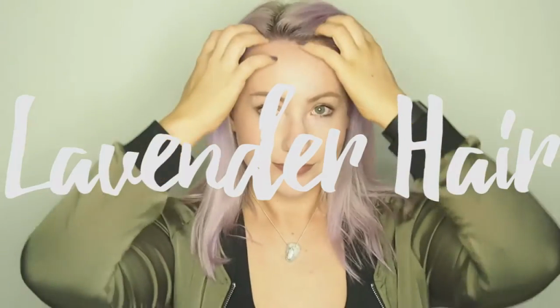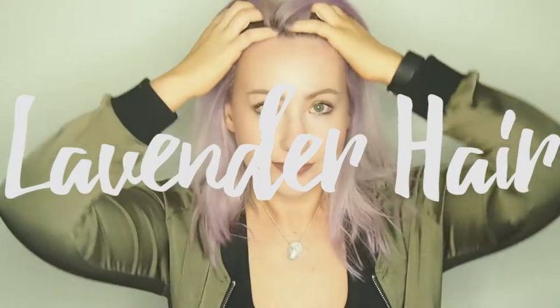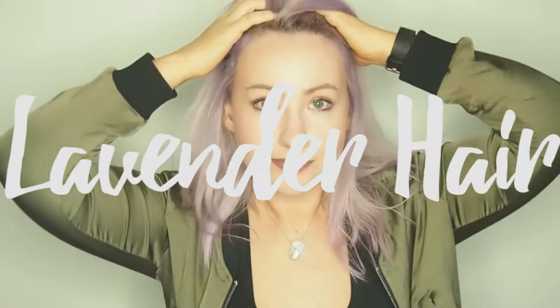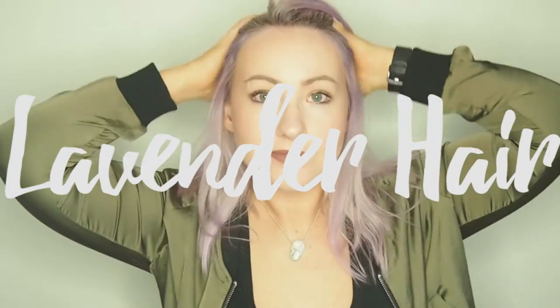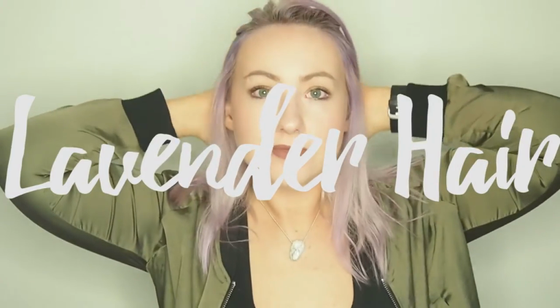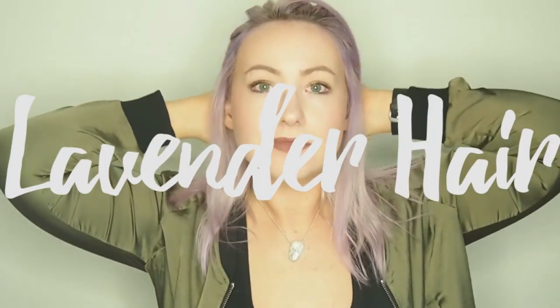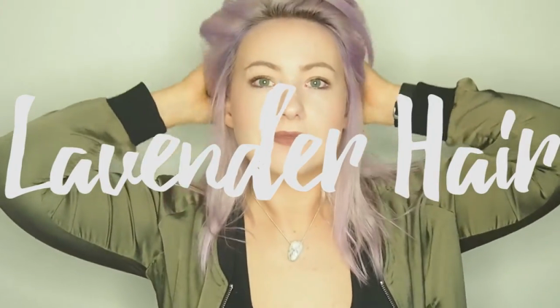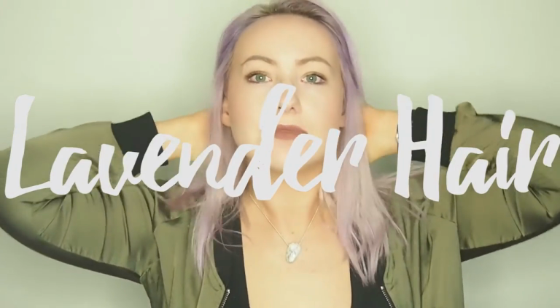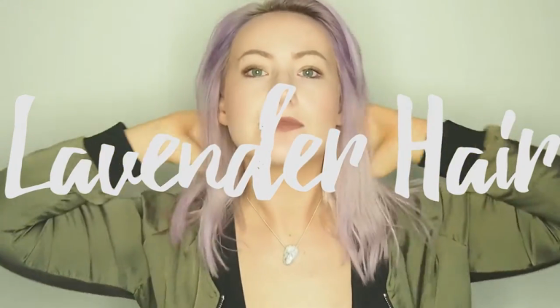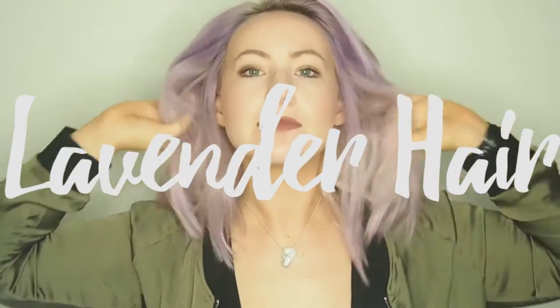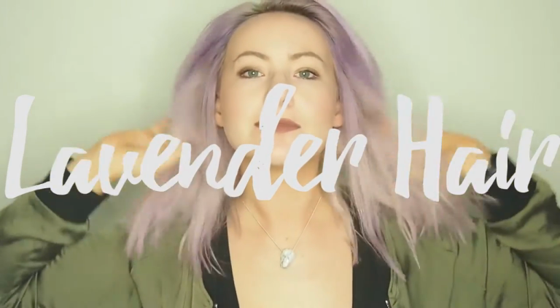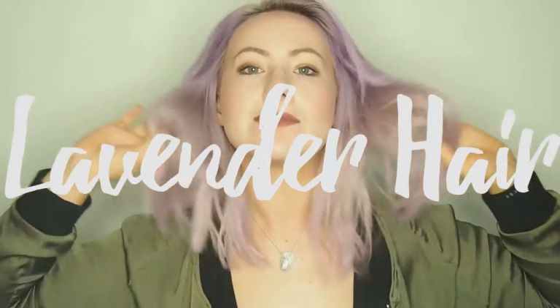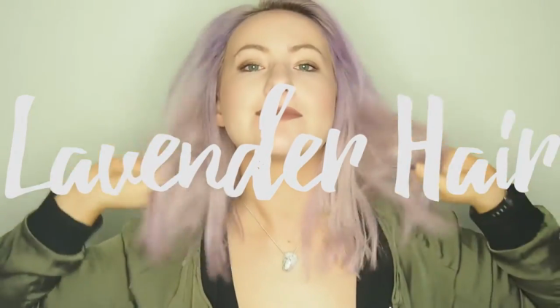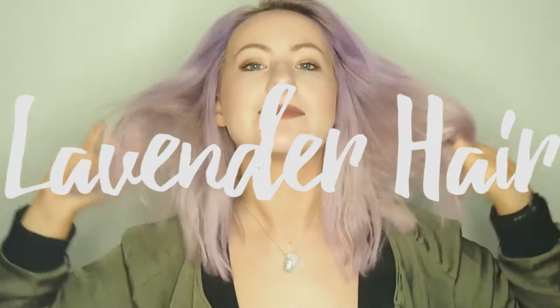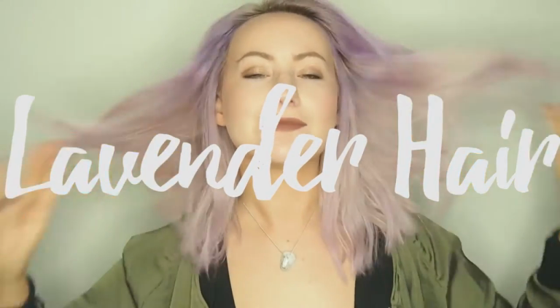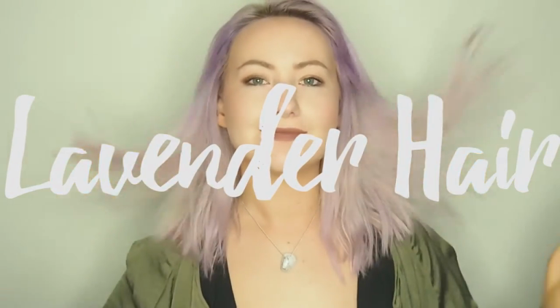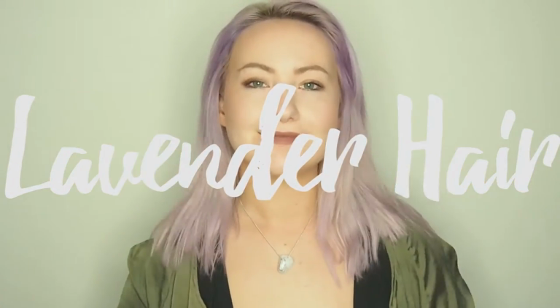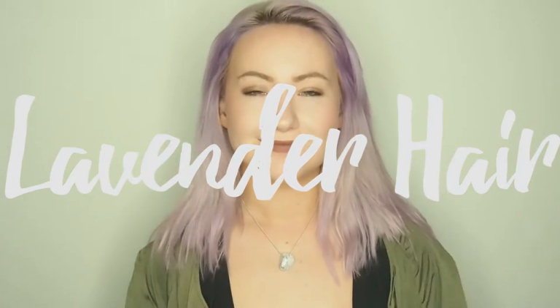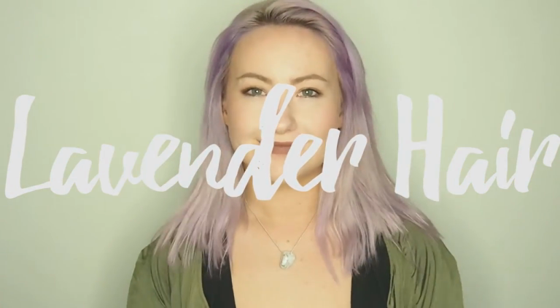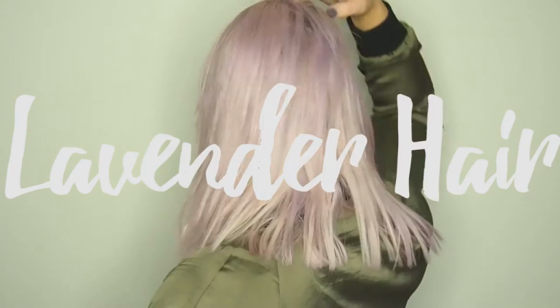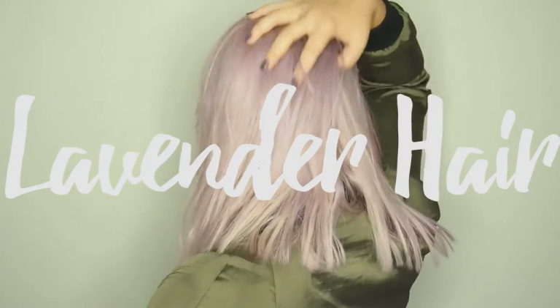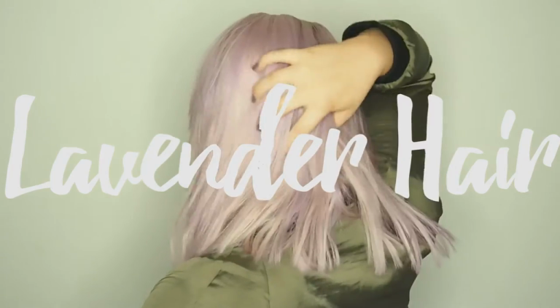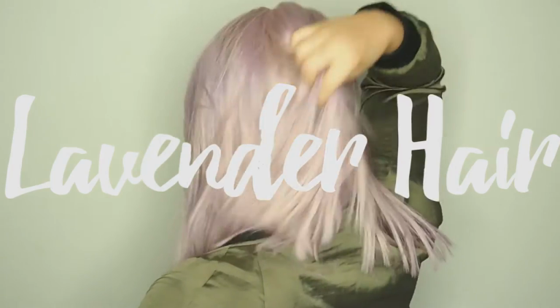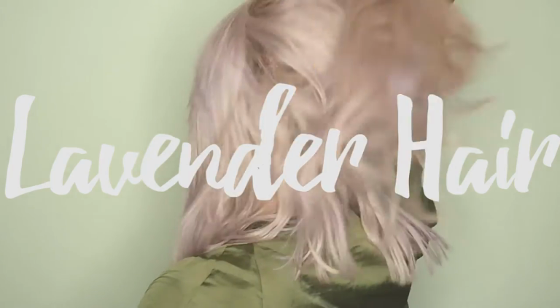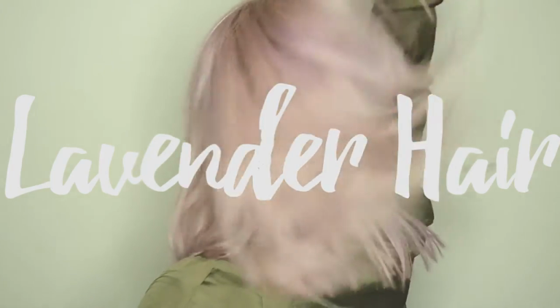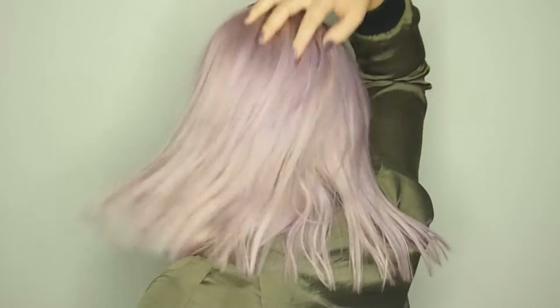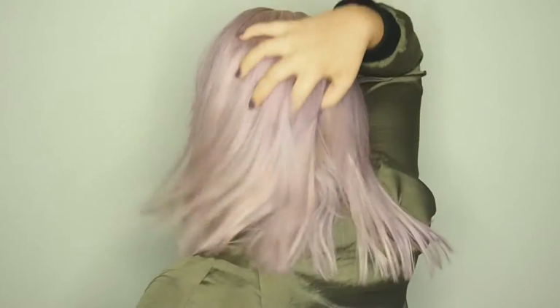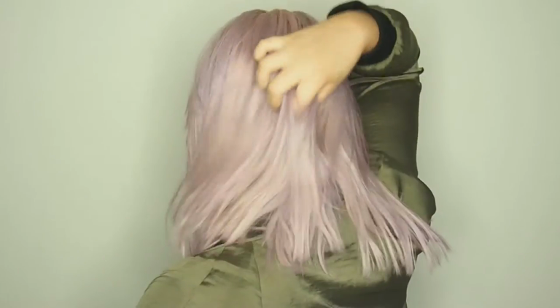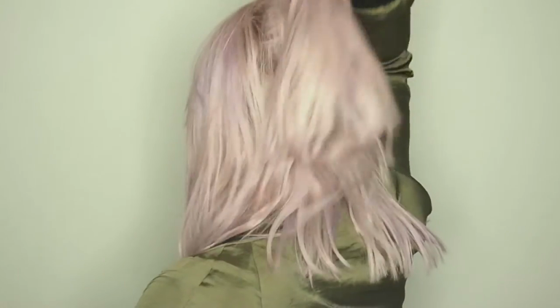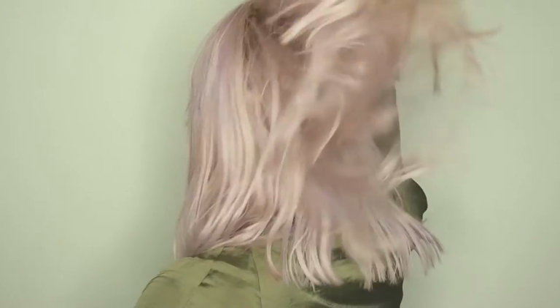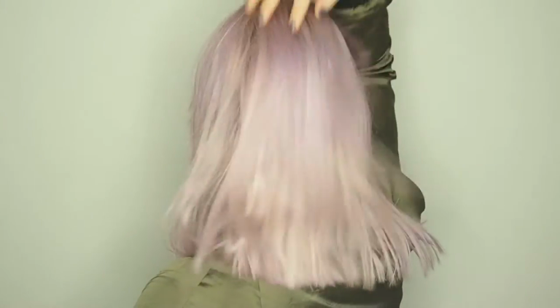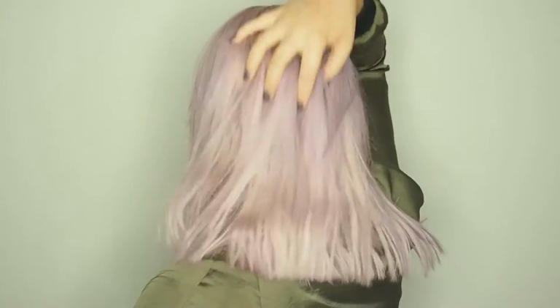Hi, what's up YouTube? Thank you for watching. This time I'm going to try out lavender hair.